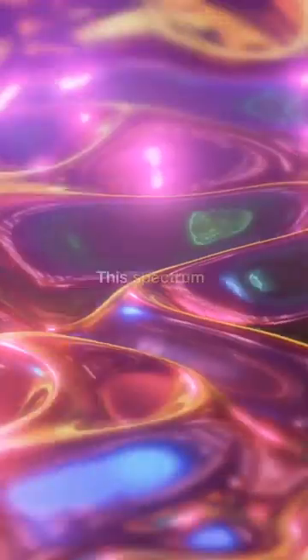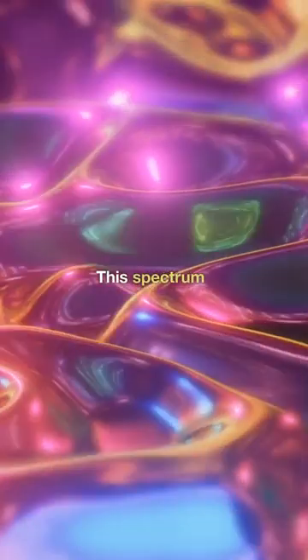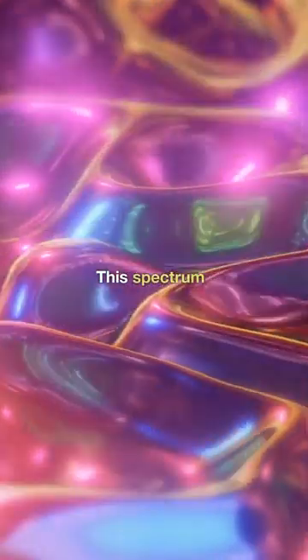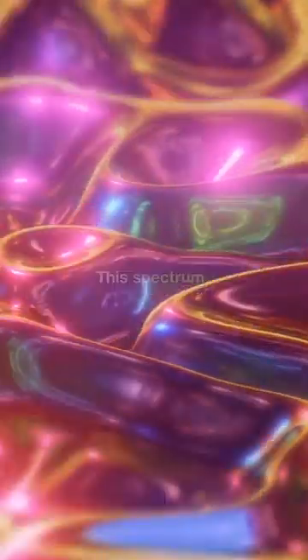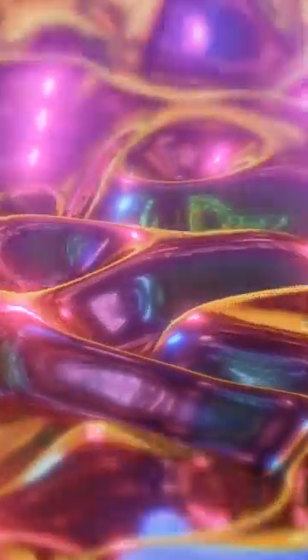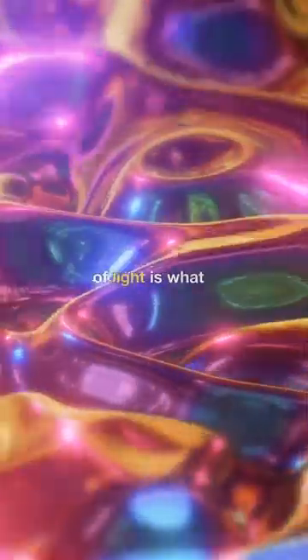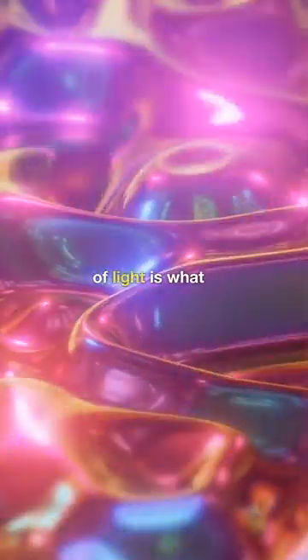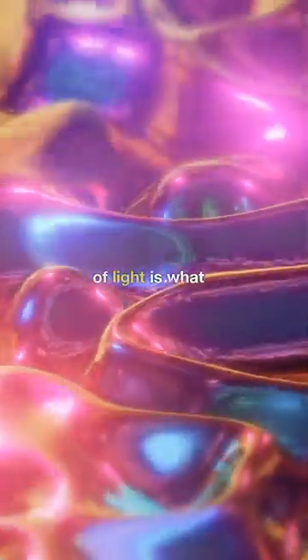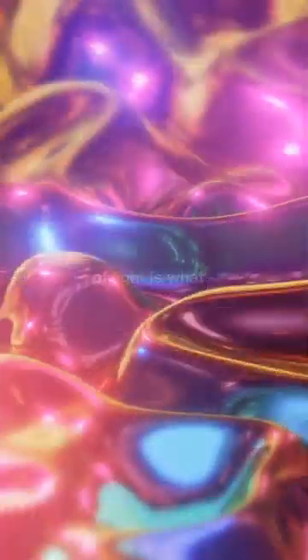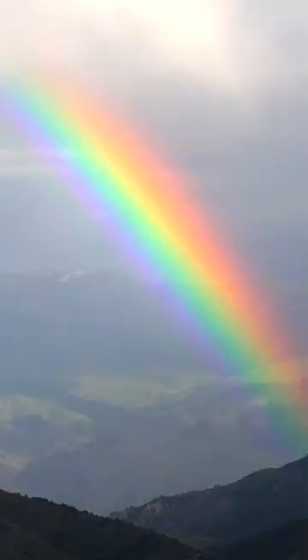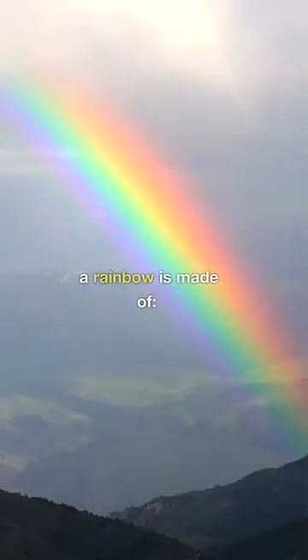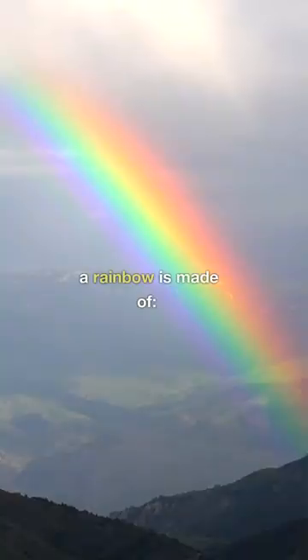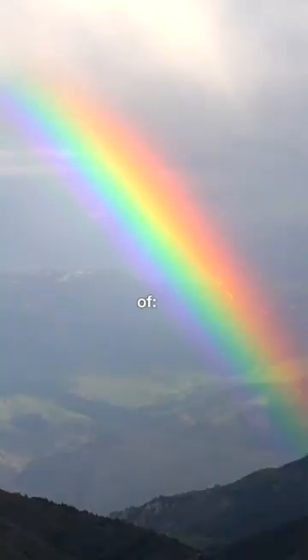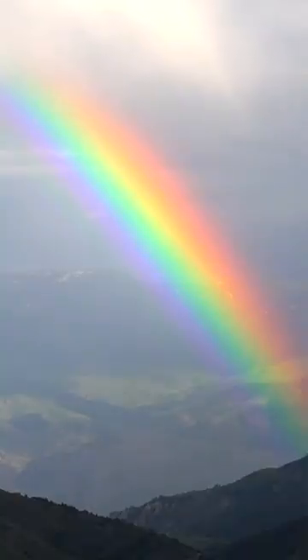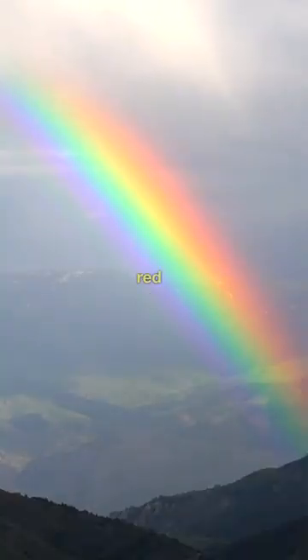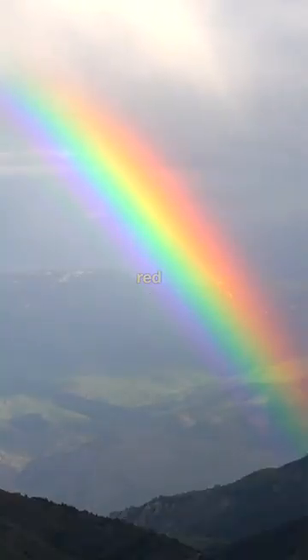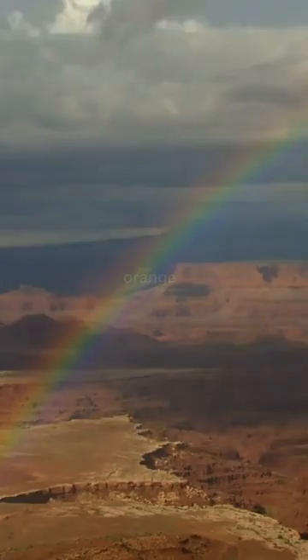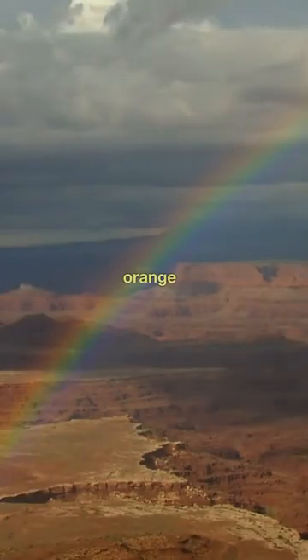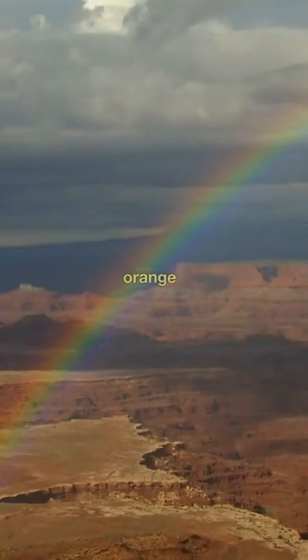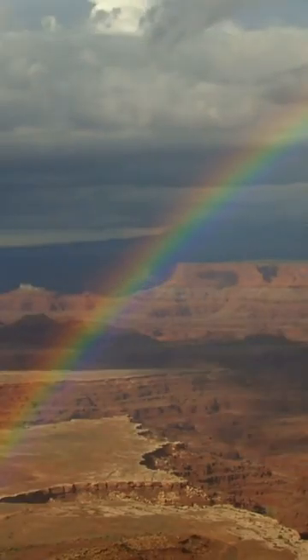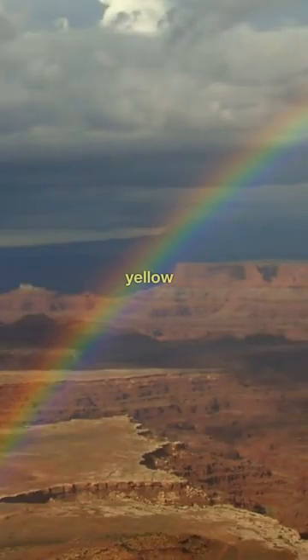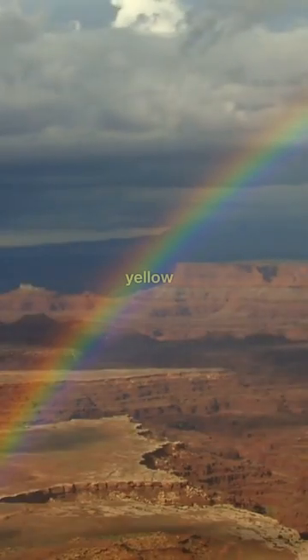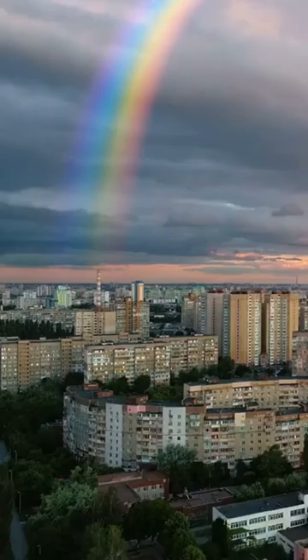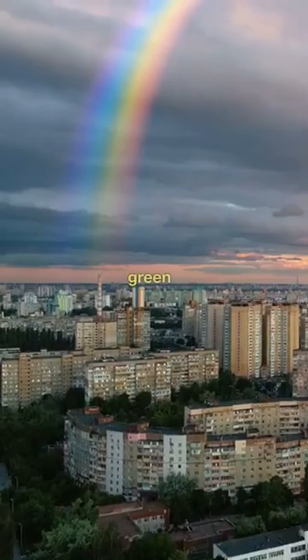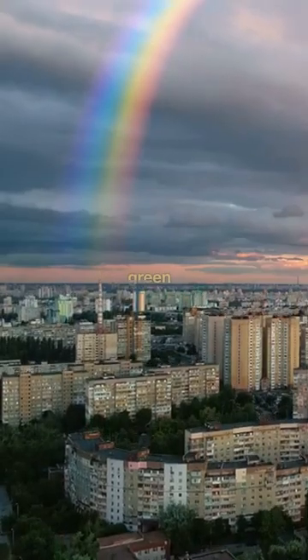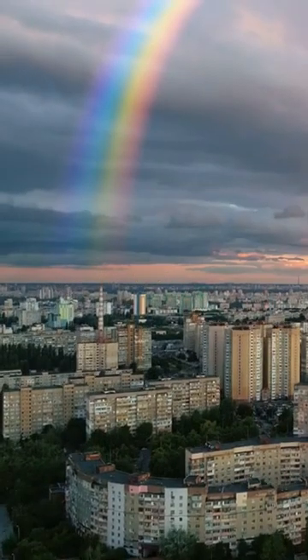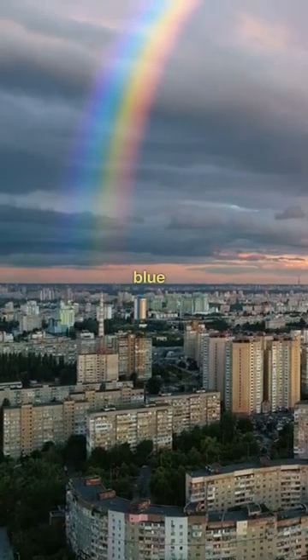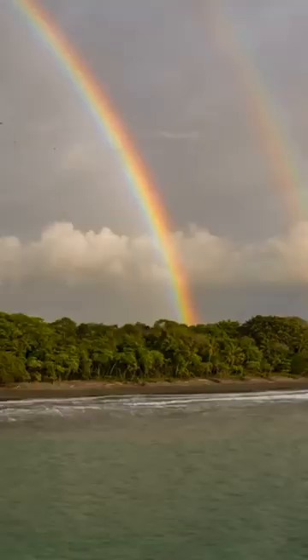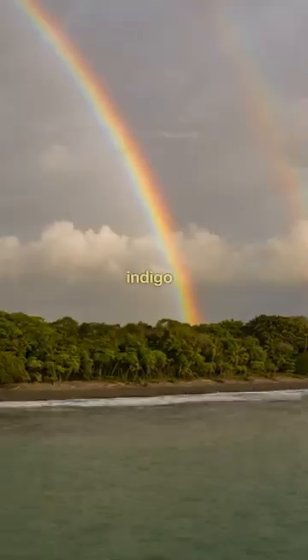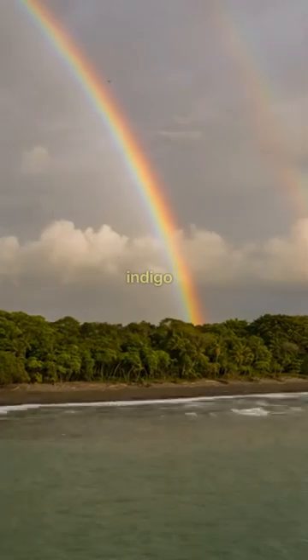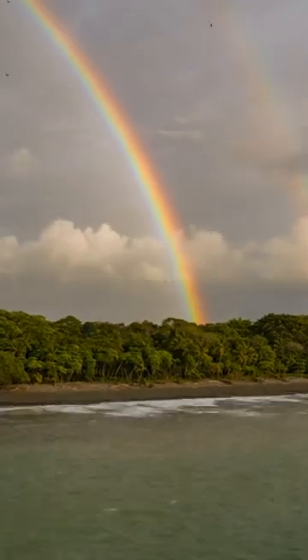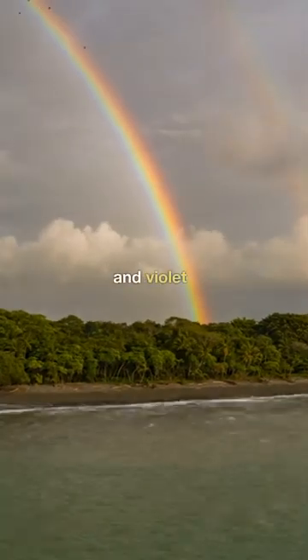This spectrum of light is what a rainbow is made of: red, orange, yellow, green, blue, indigo, and violet.